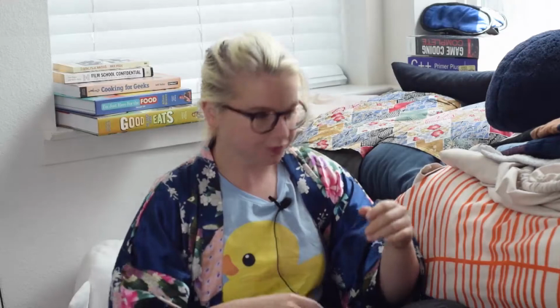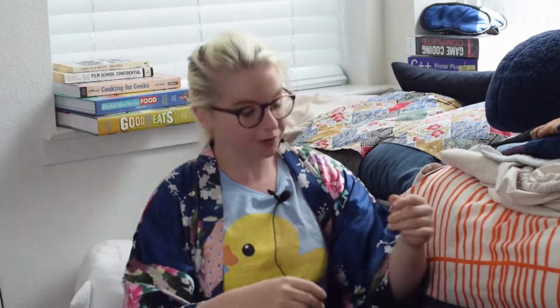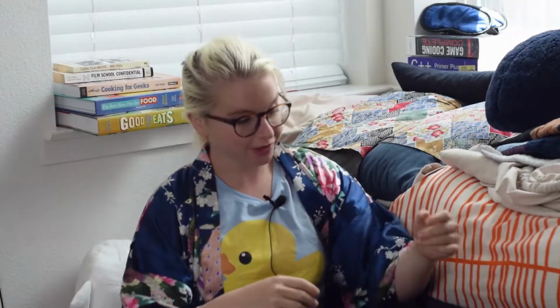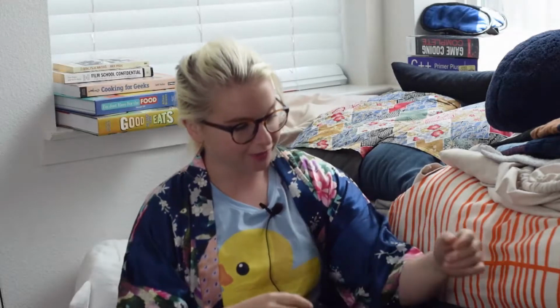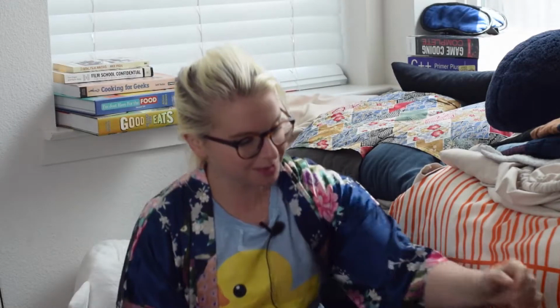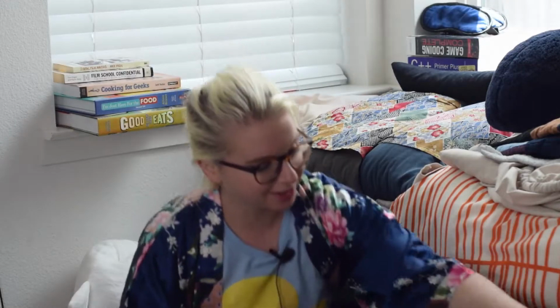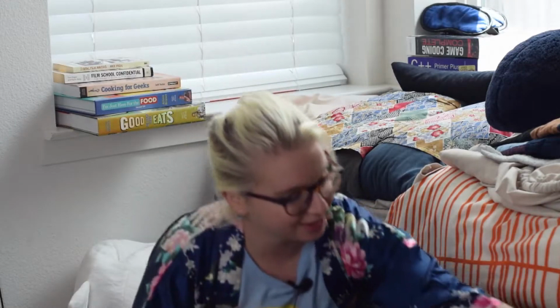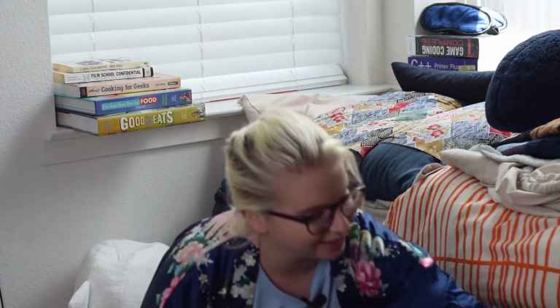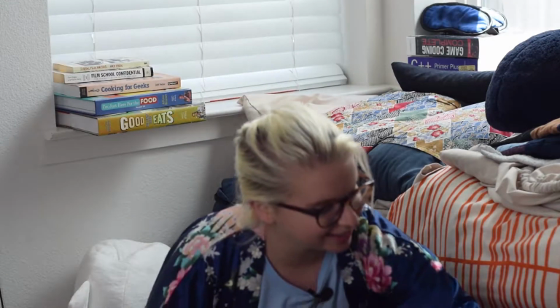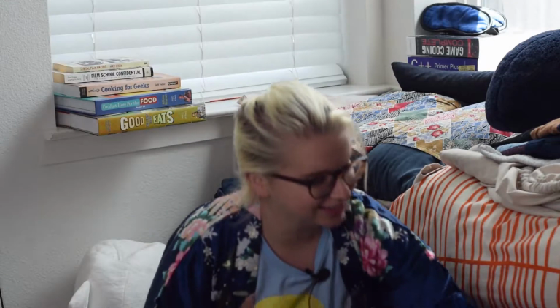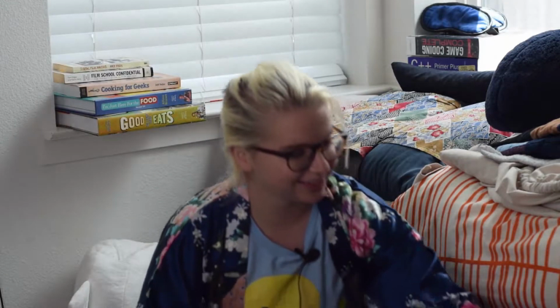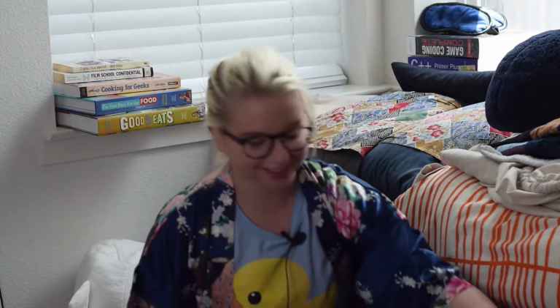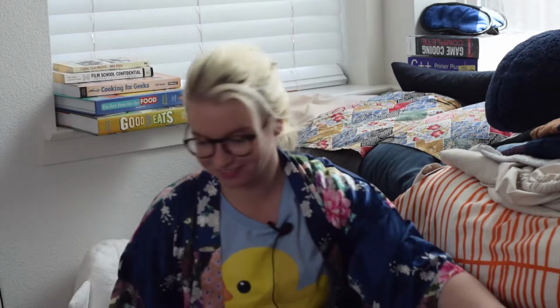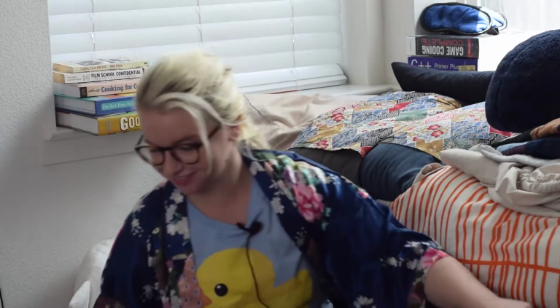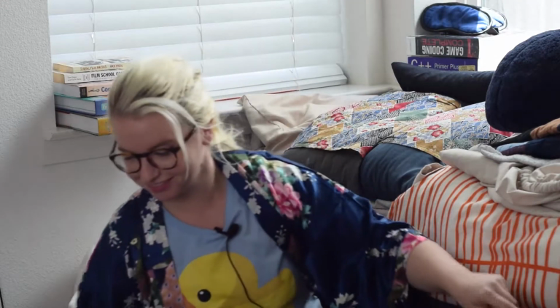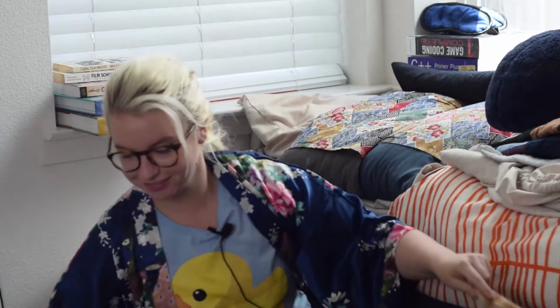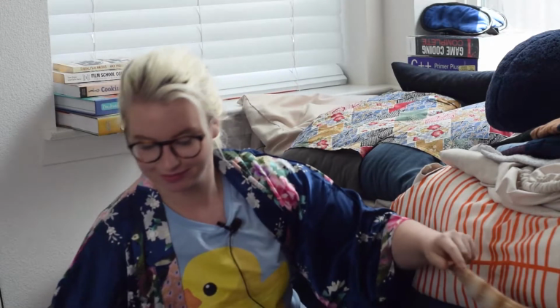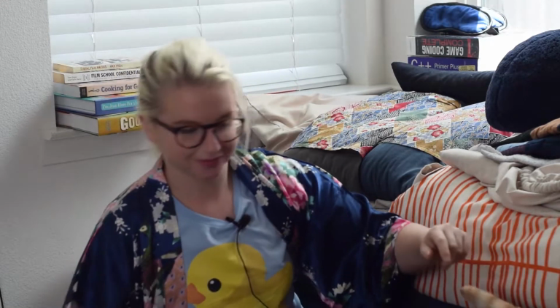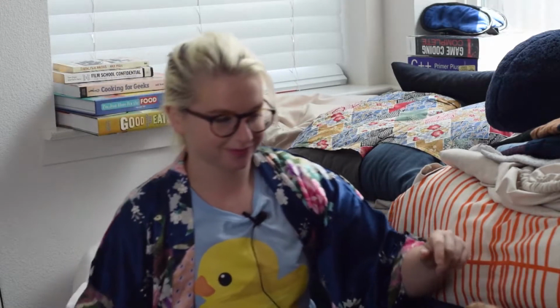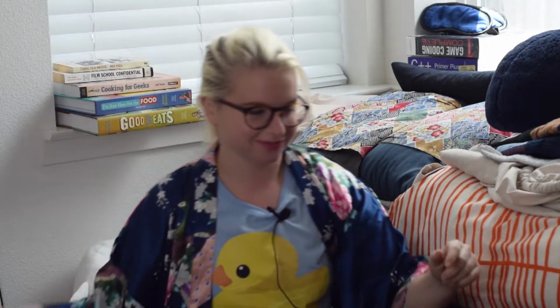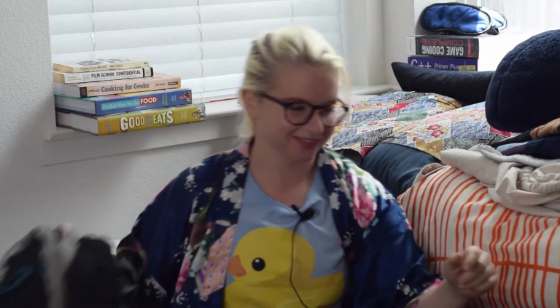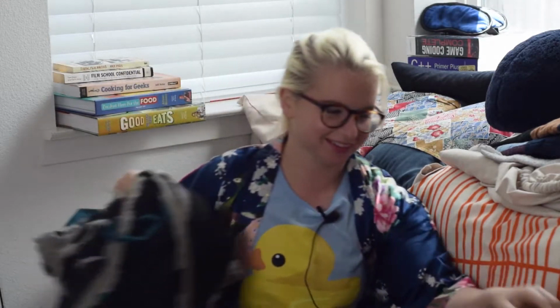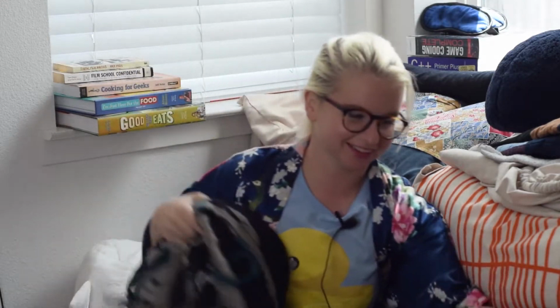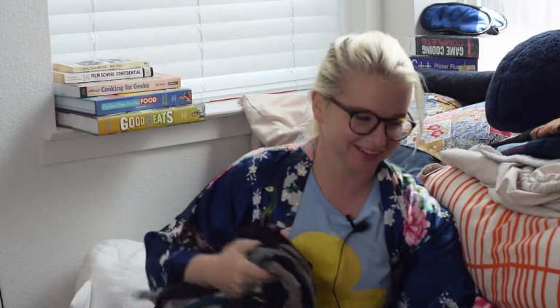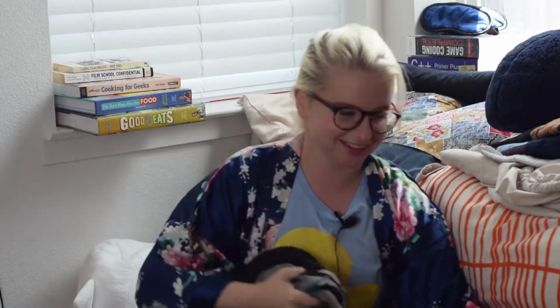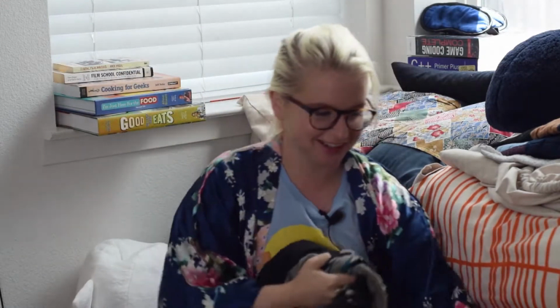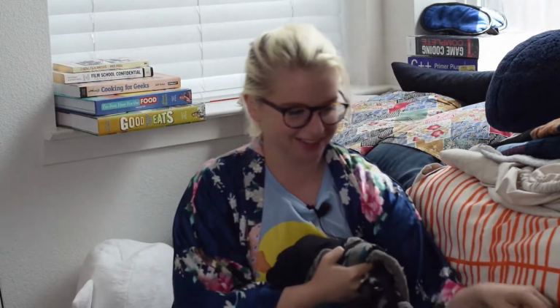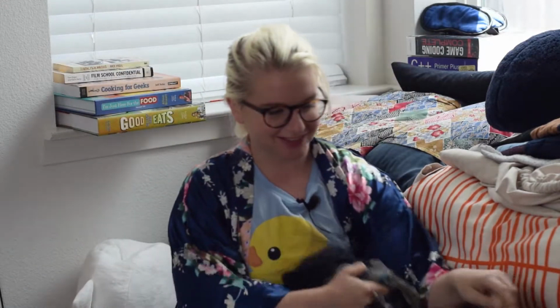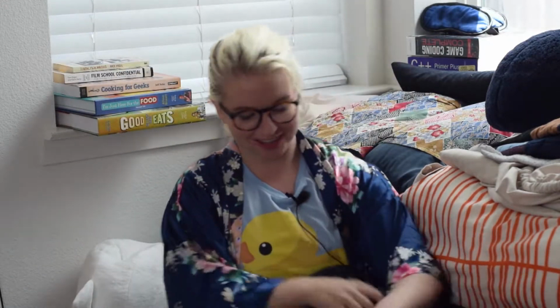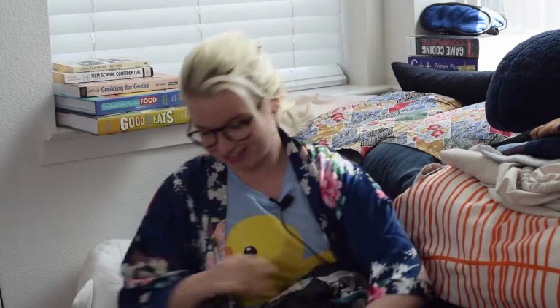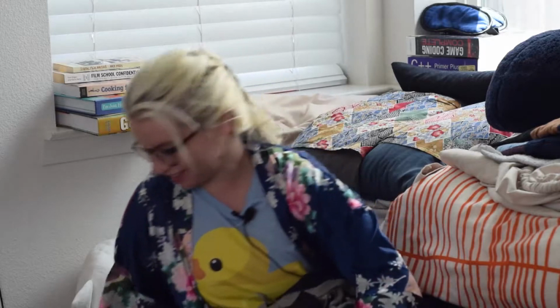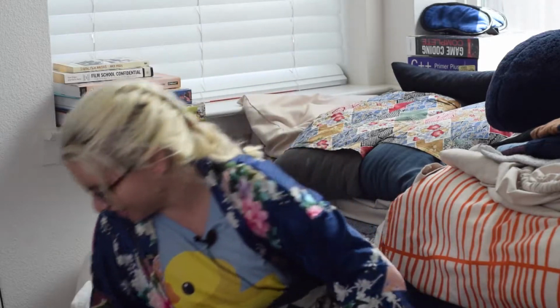Oh no, I'm sorry. Are you okay? No, I'm scared, my friend. She was very scared.